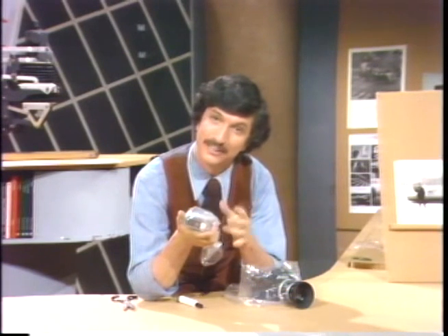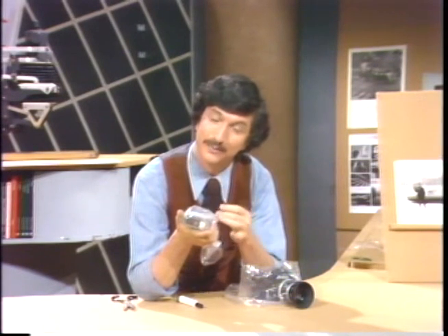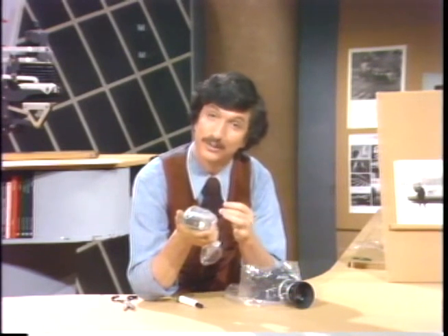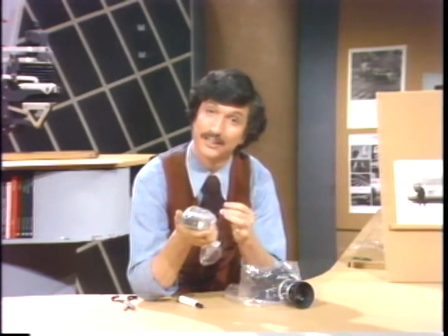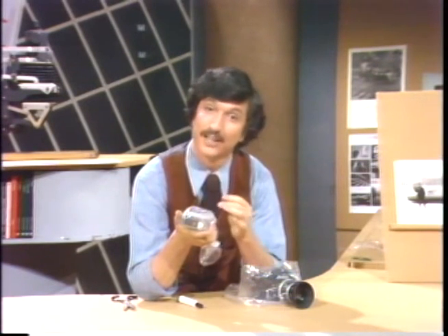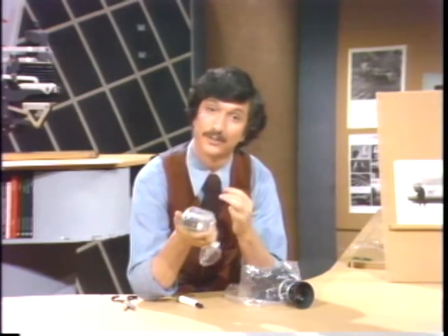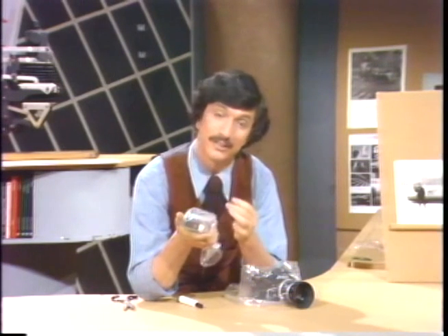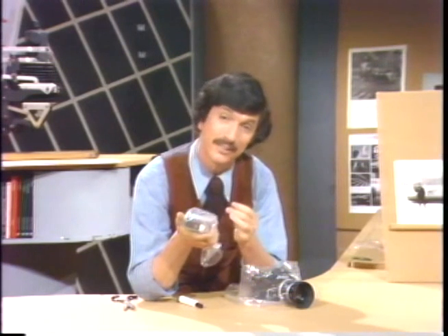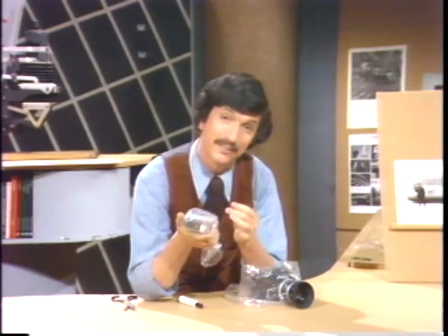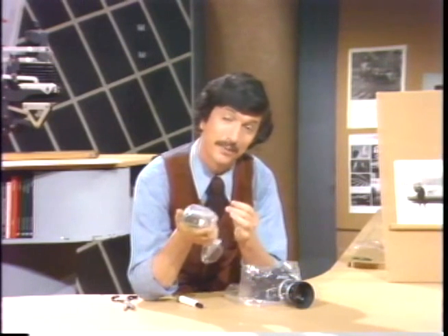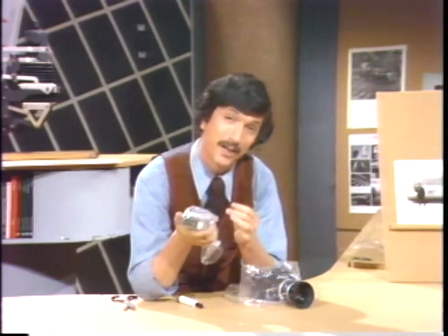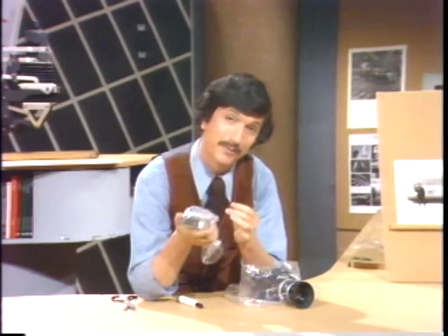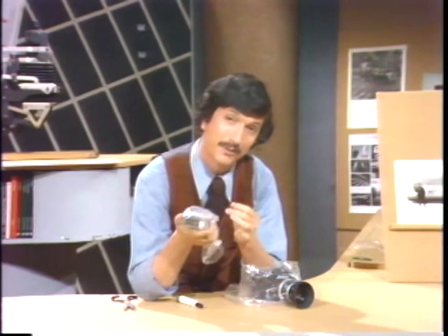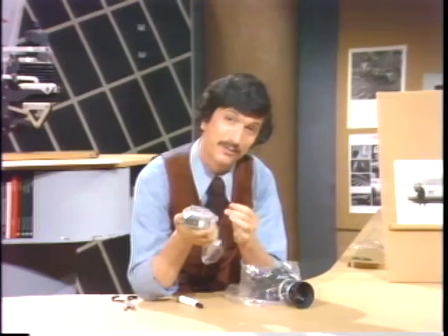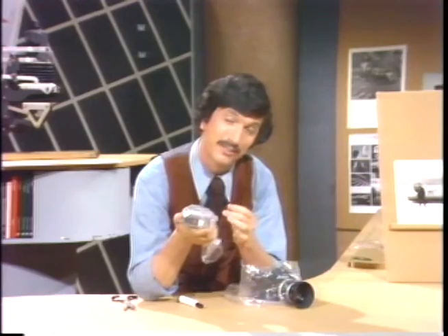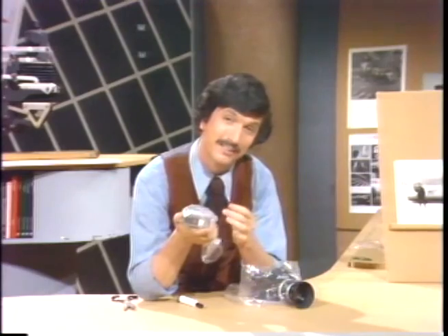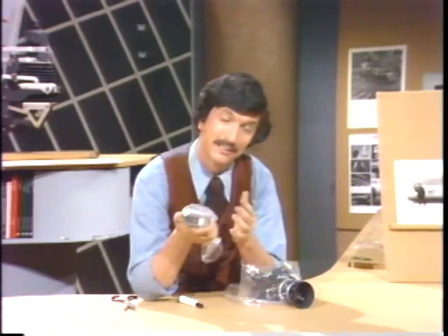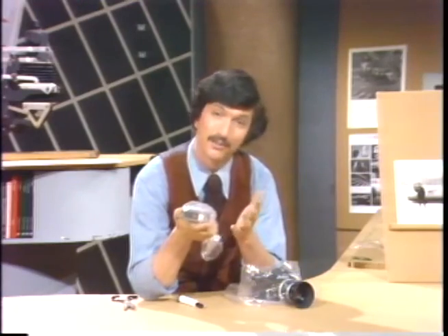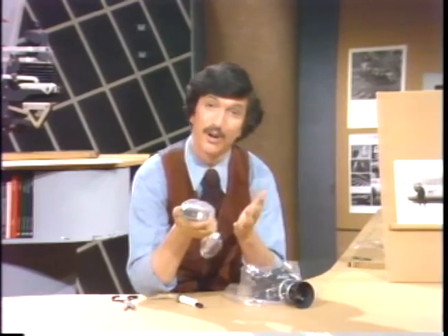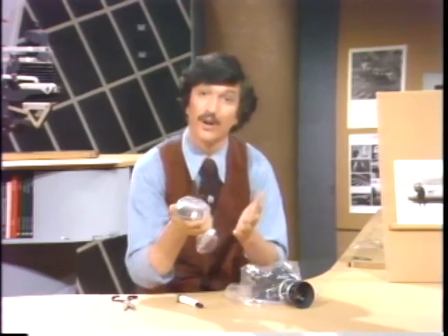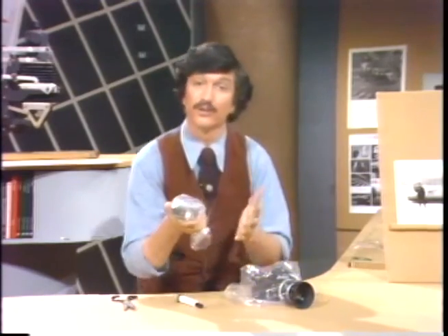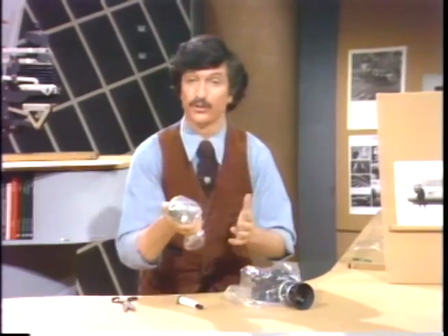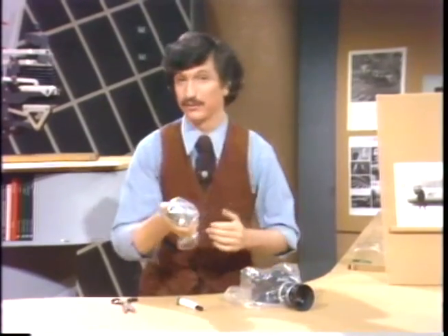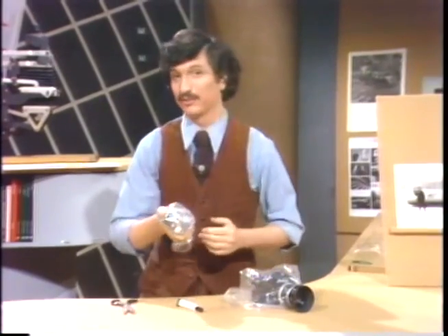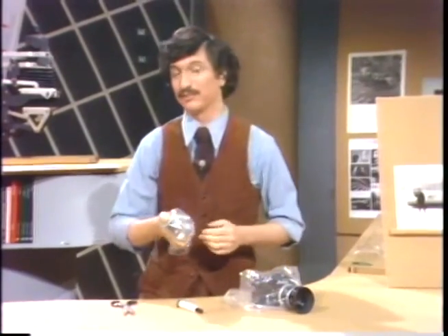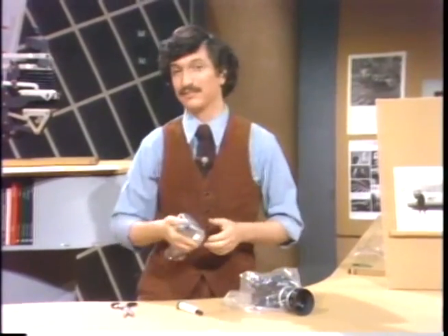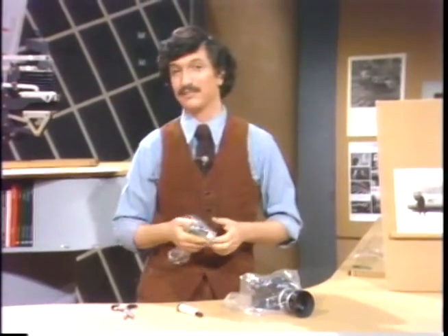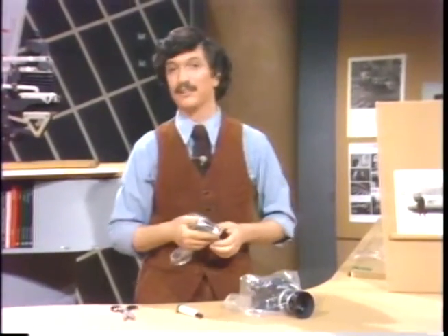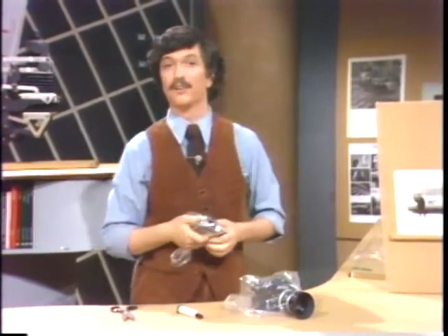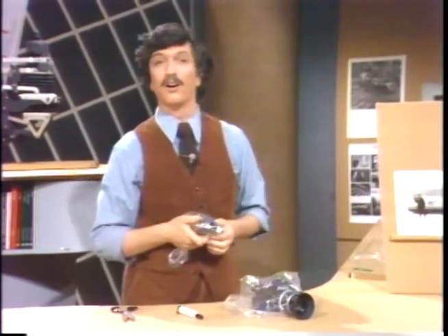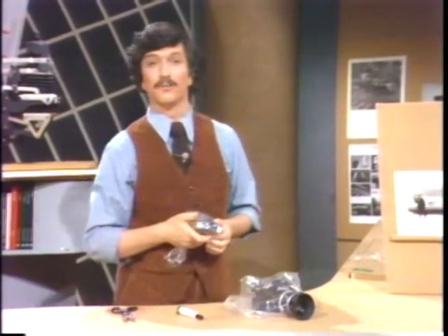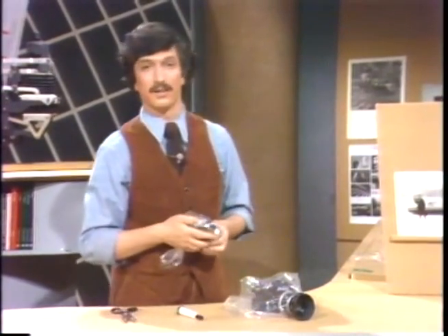If you take care of your gear, the payoff is long service in the long run.